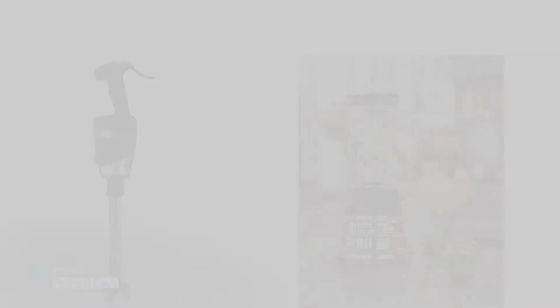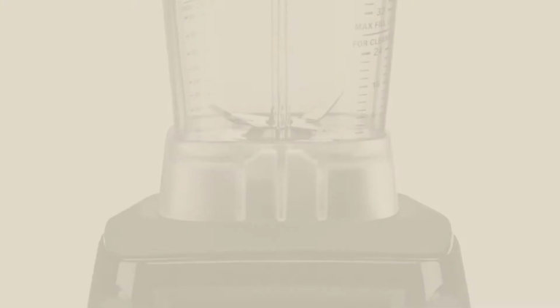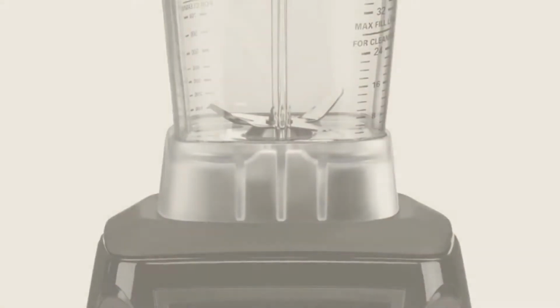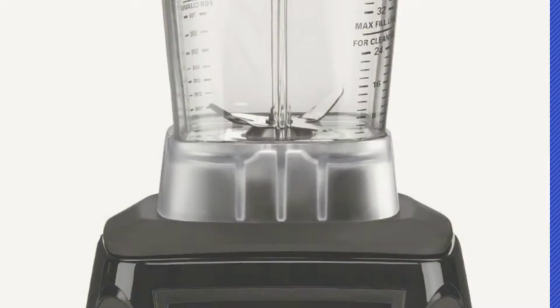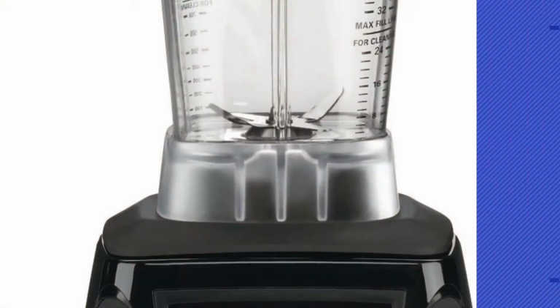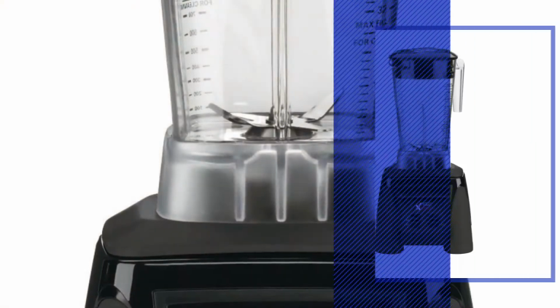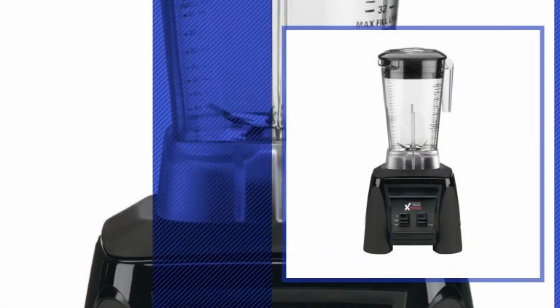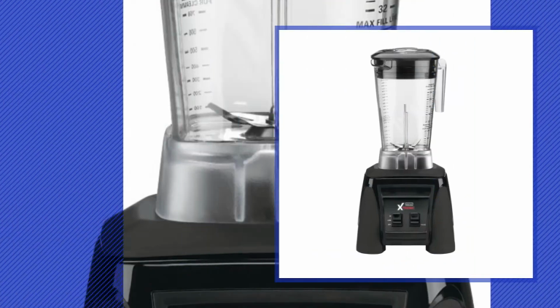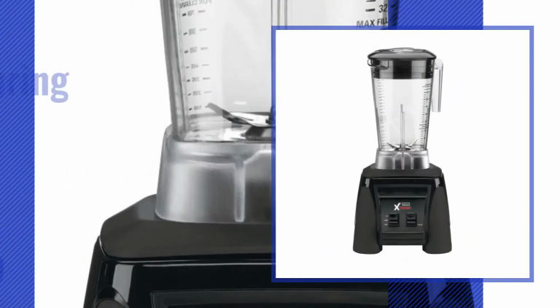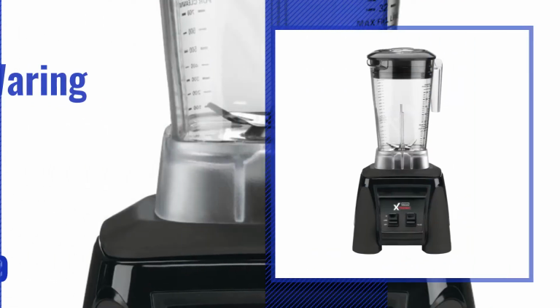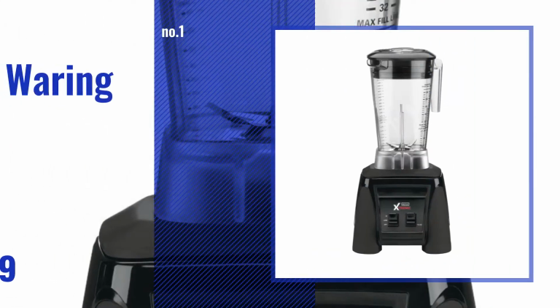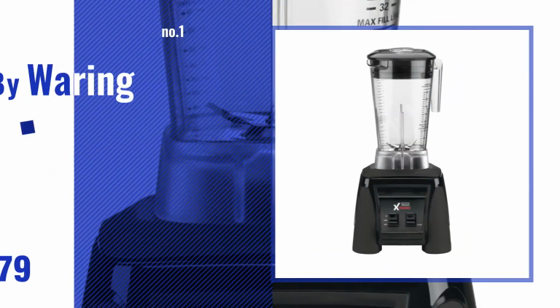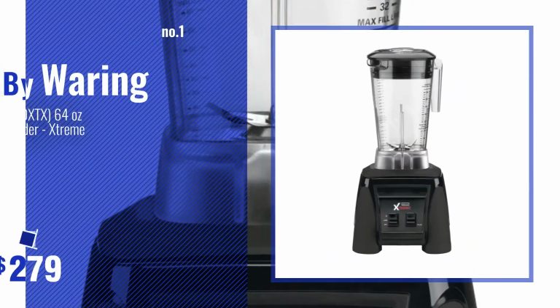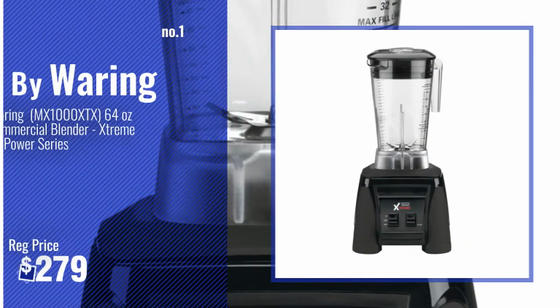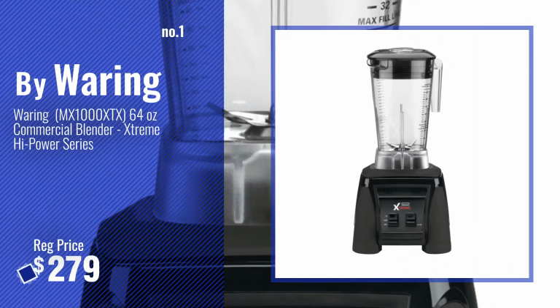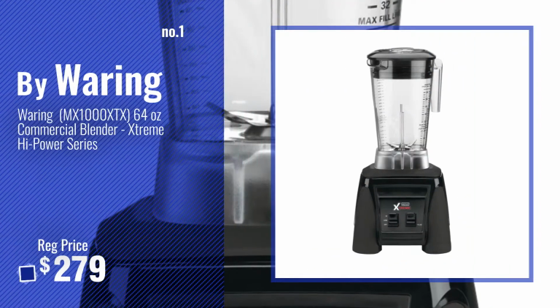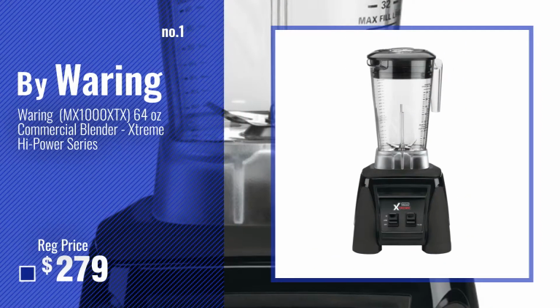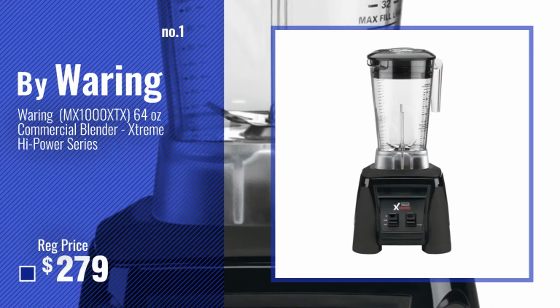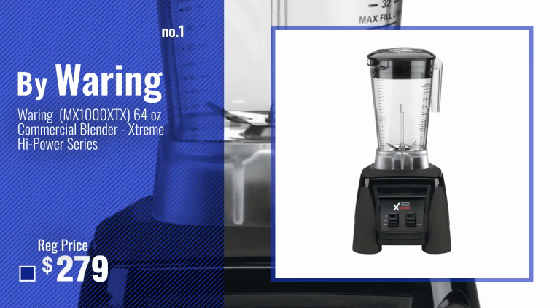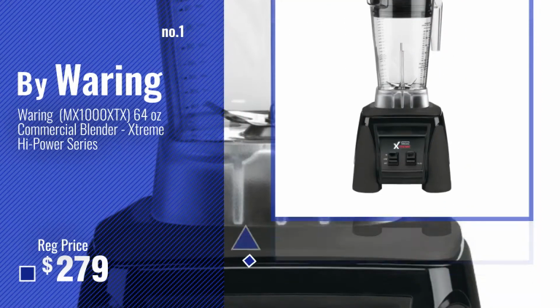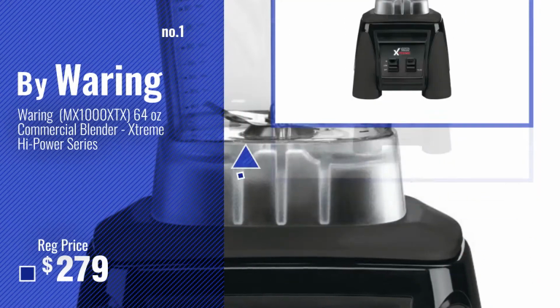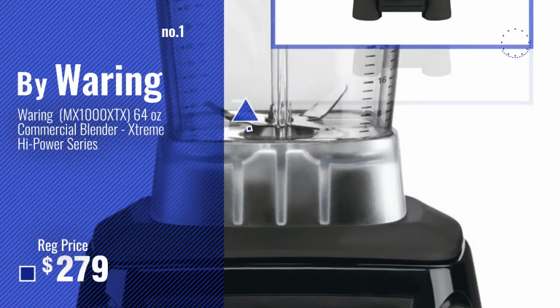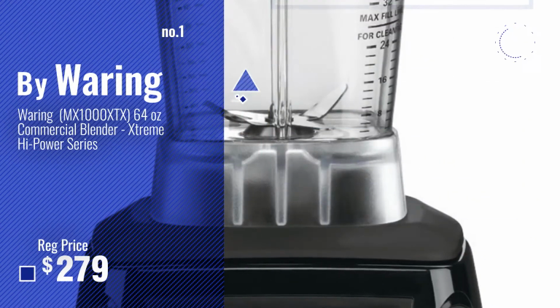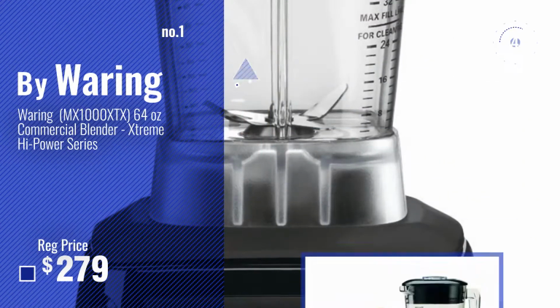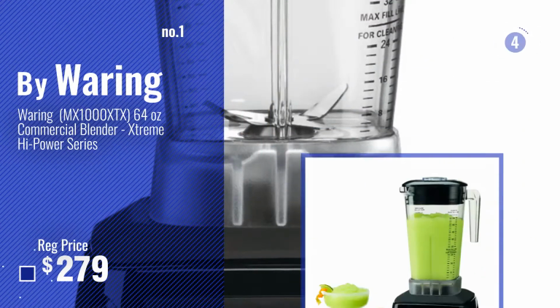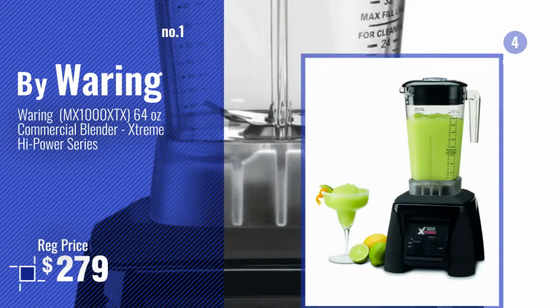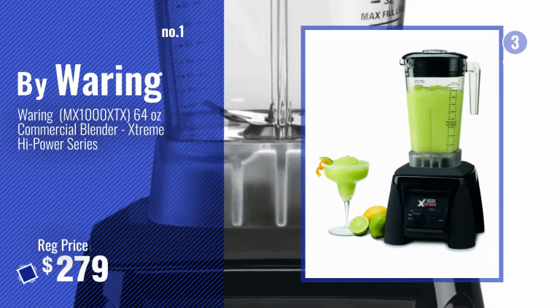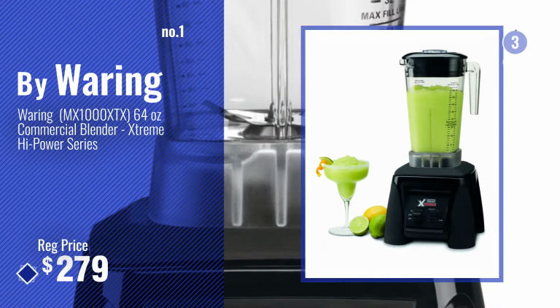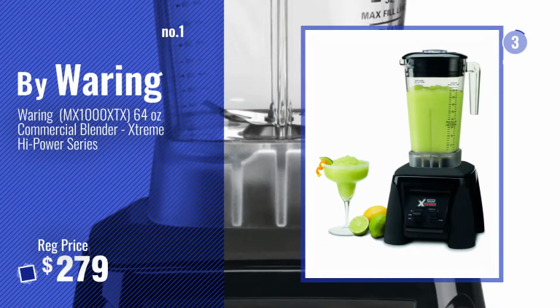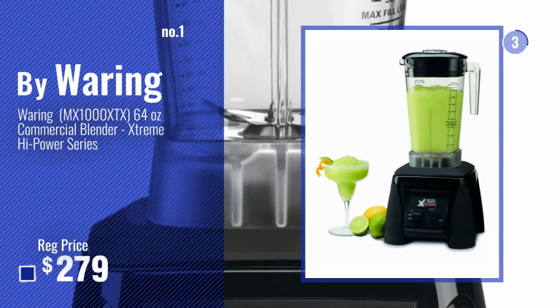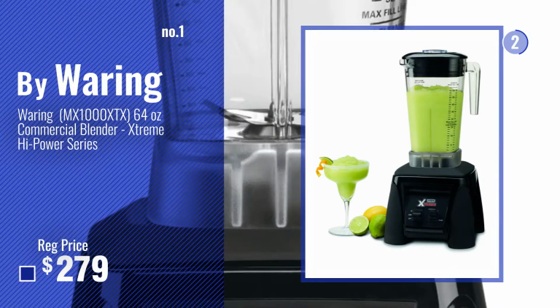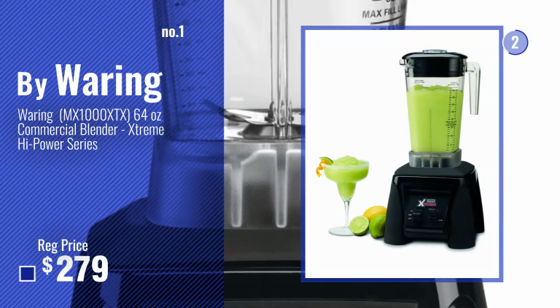Number 1, most popular by Waring. Watch this video and choose your favorite.